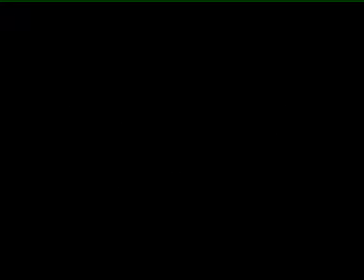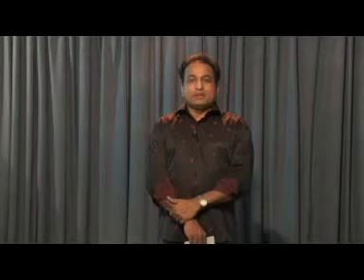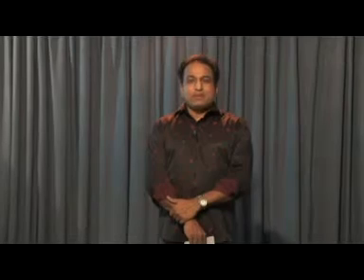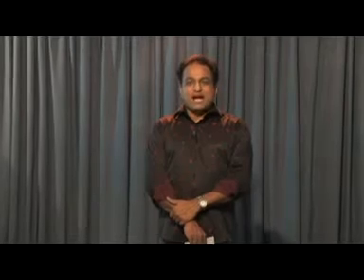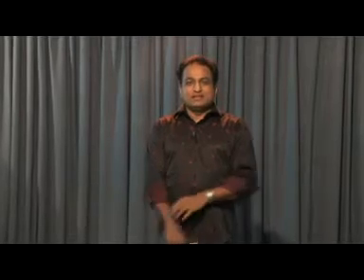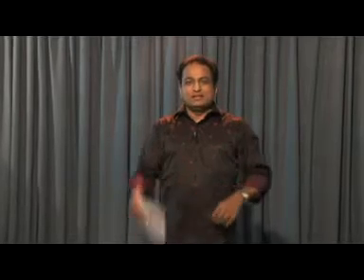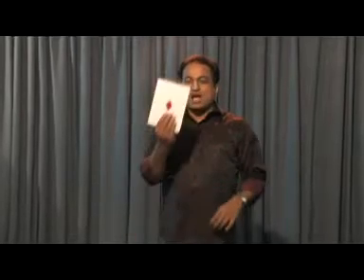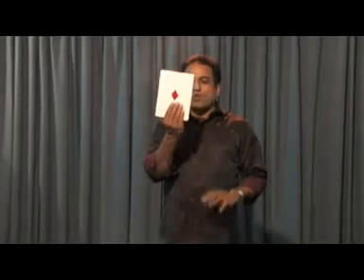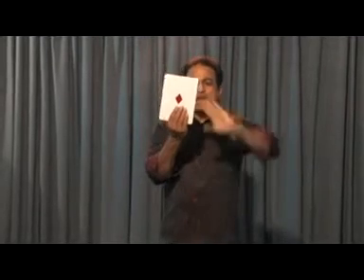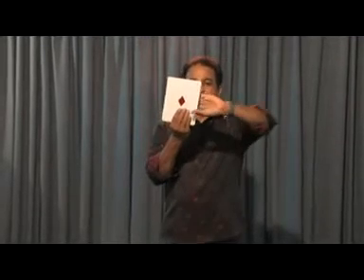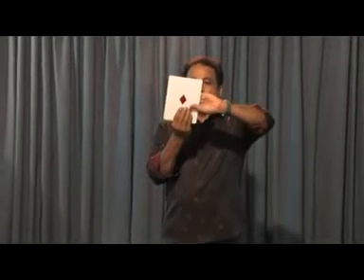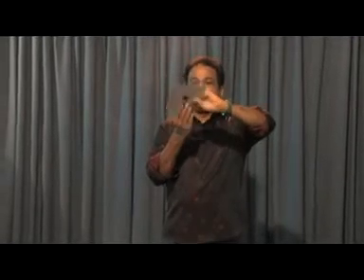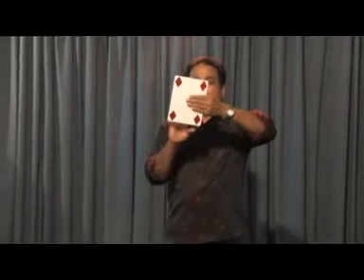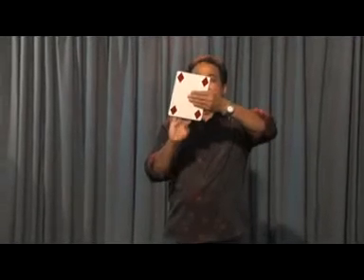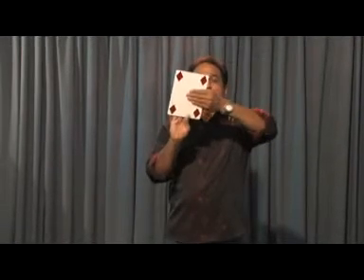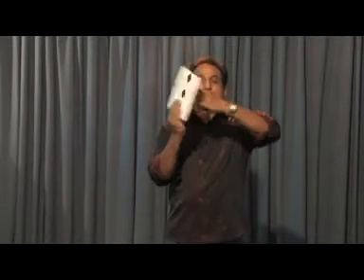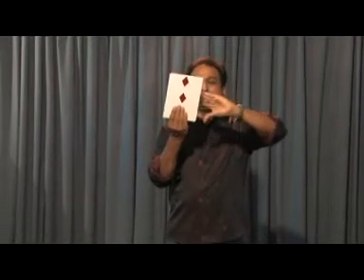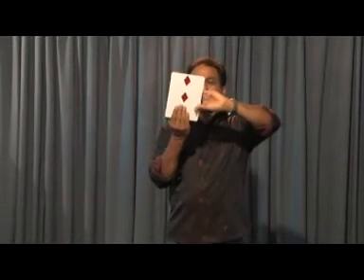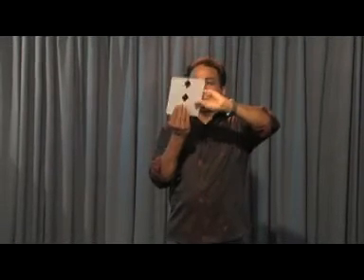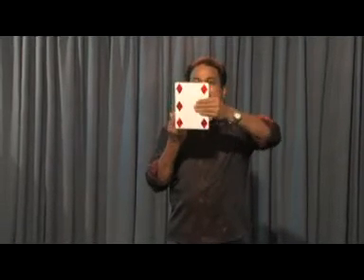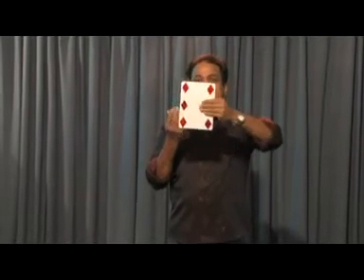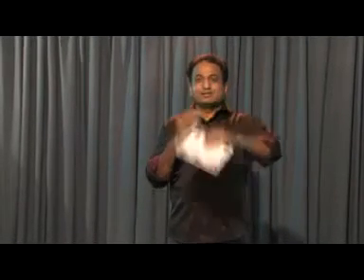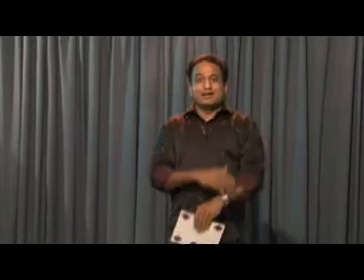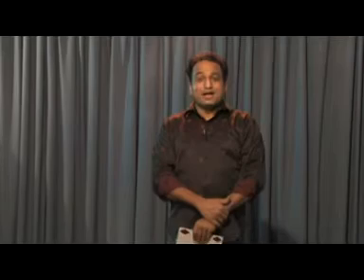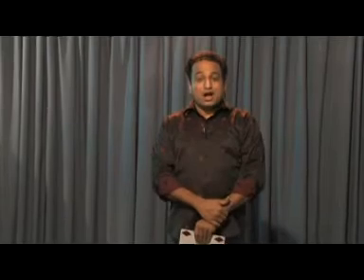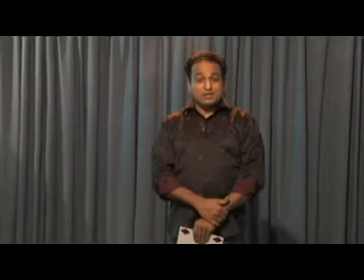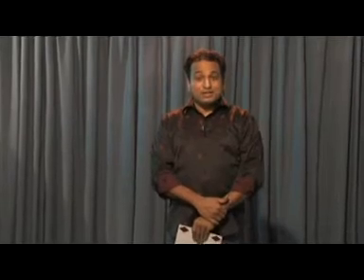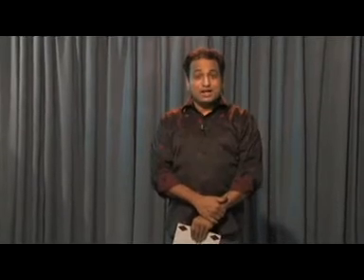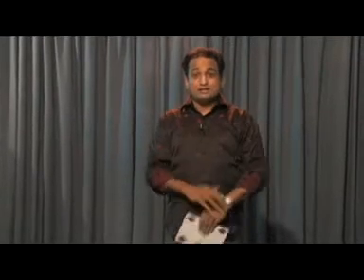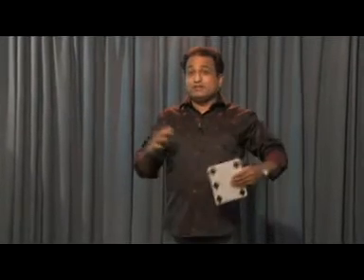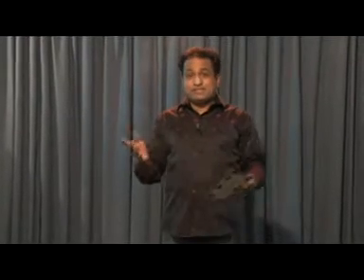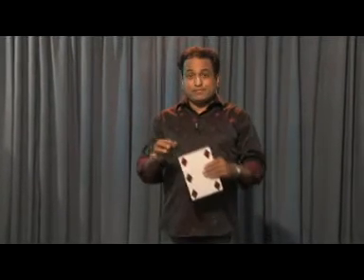The pip card. One, four, three, six. How did I do that? It's very simple.